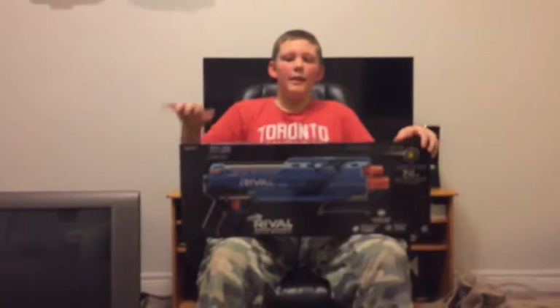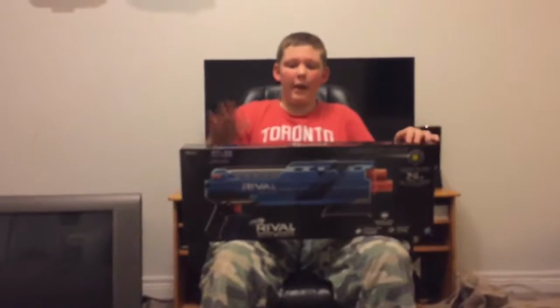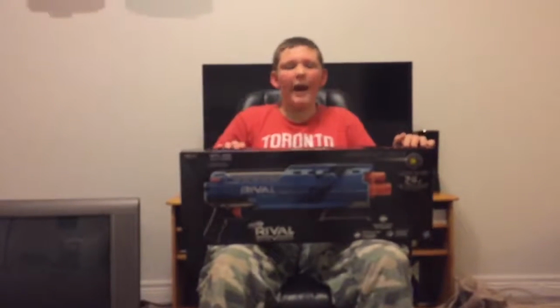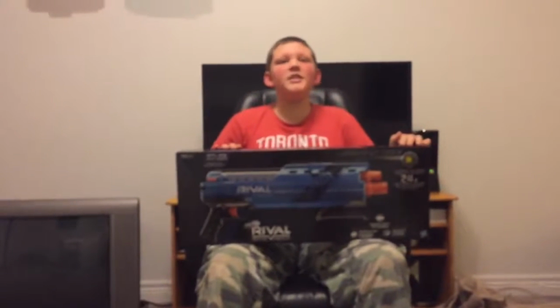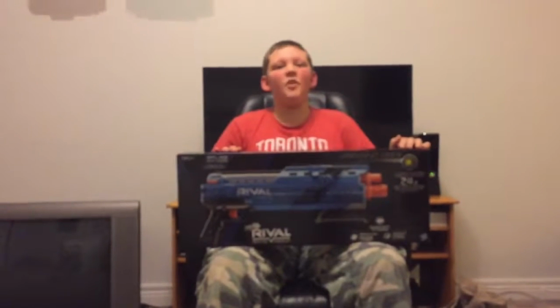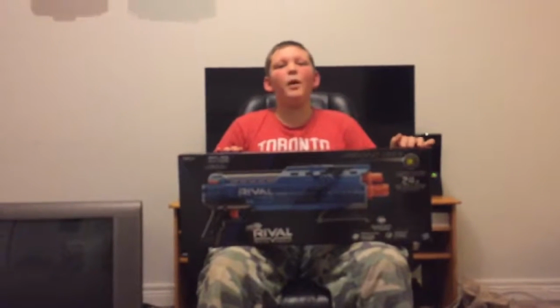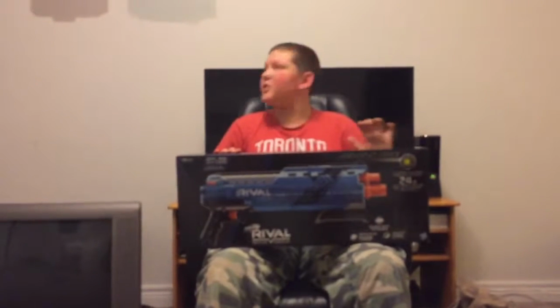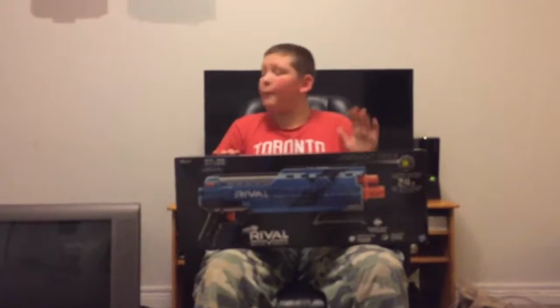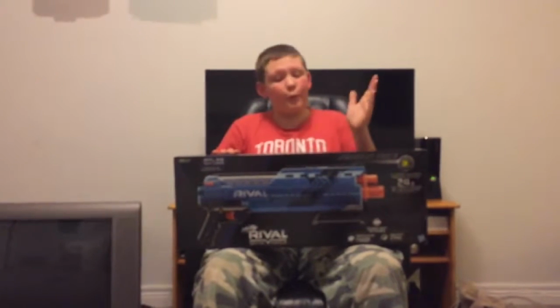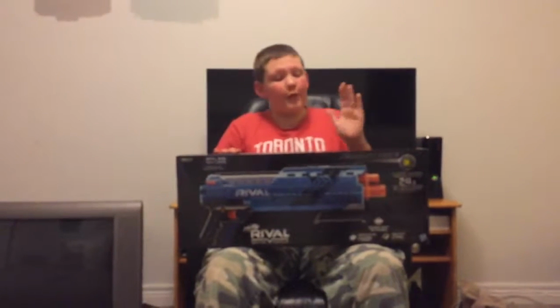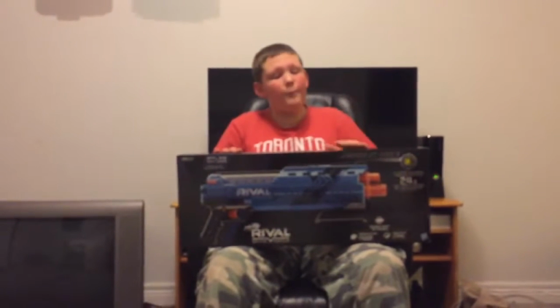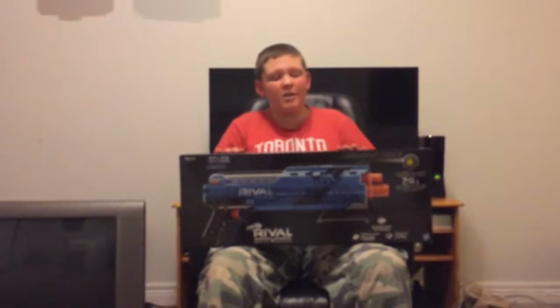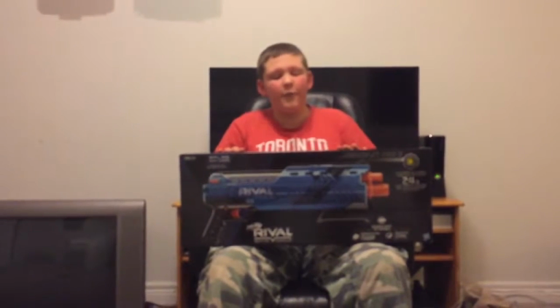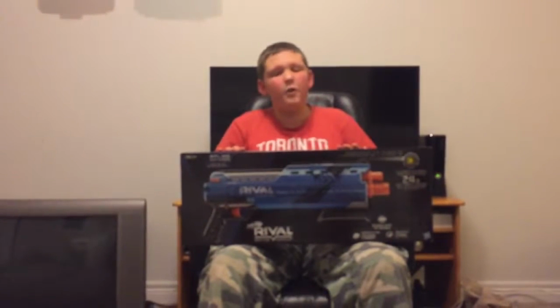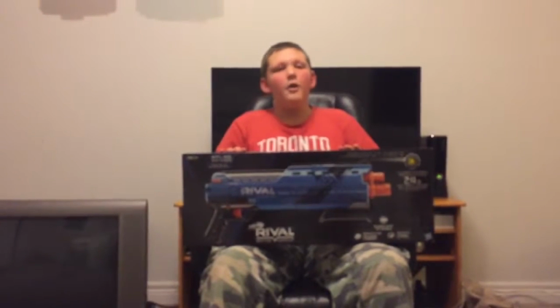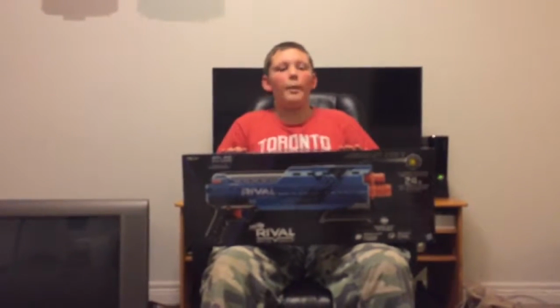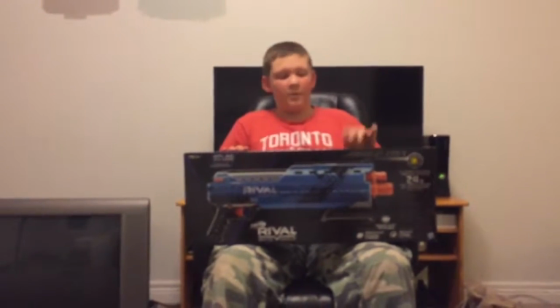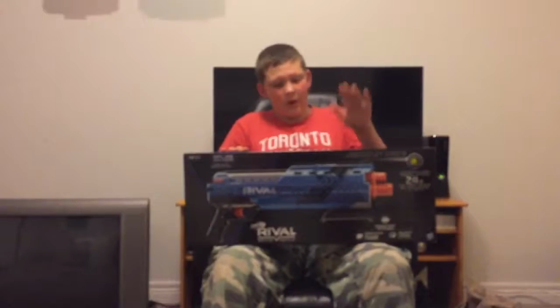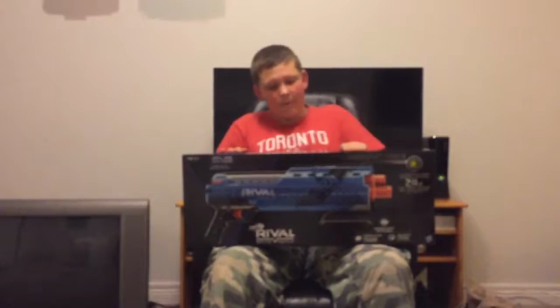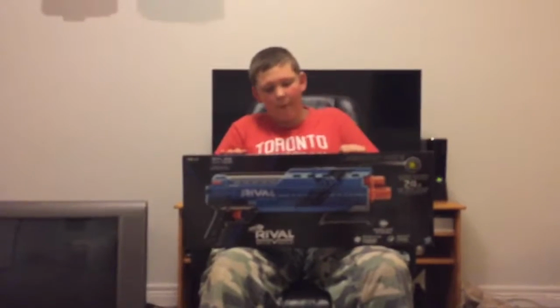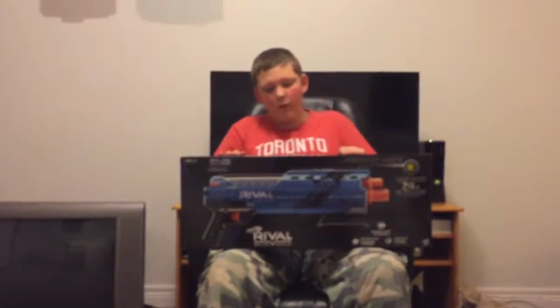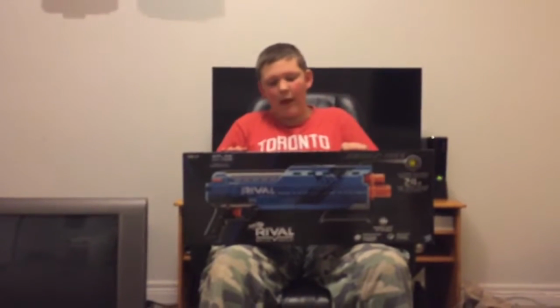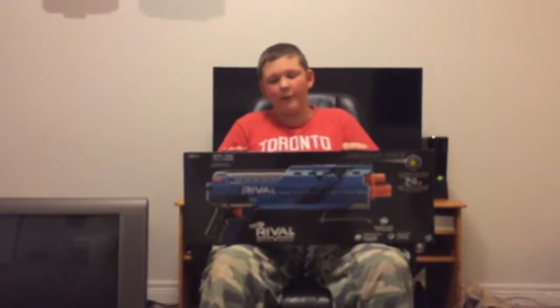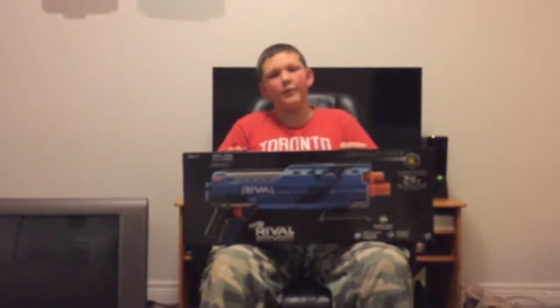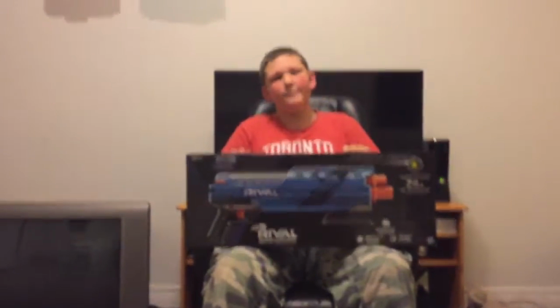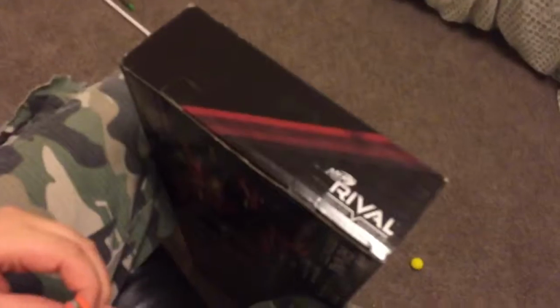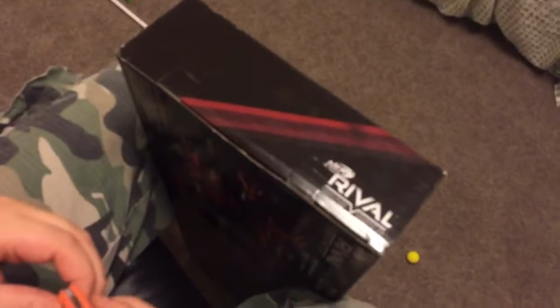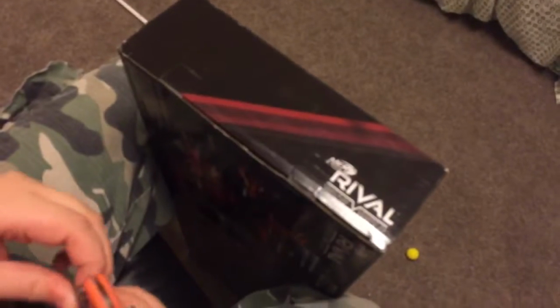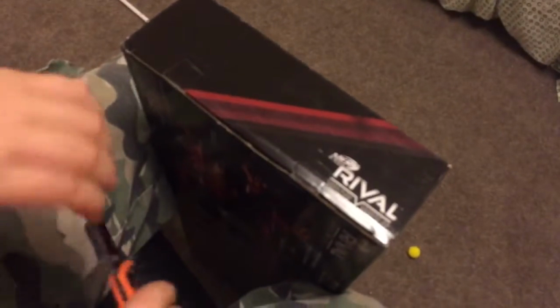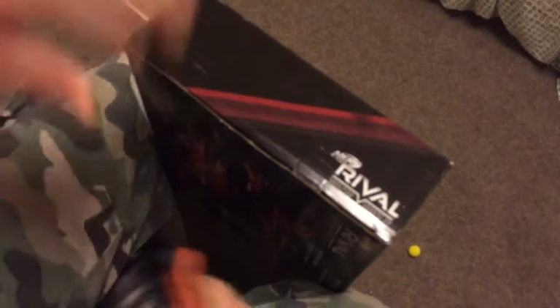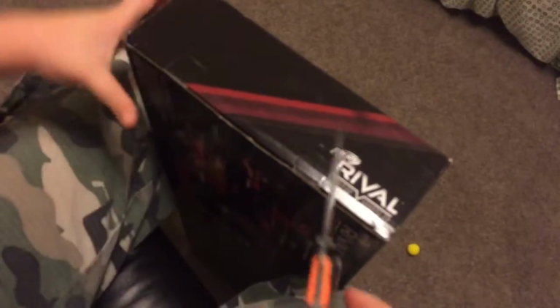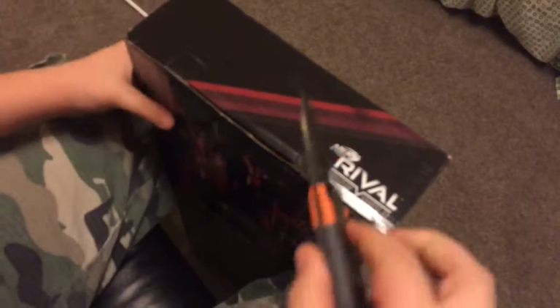Hey guys, it's Nerf Pro and today I'm going to be doing an unboxing review on the new Nerf Rival Alice. Alright, so let's get into it.